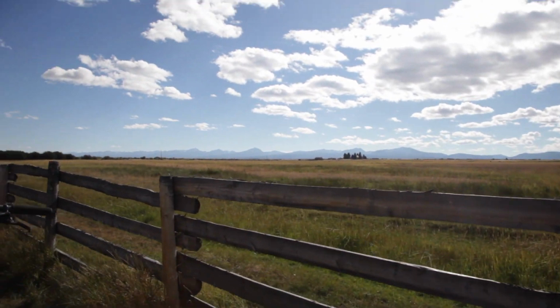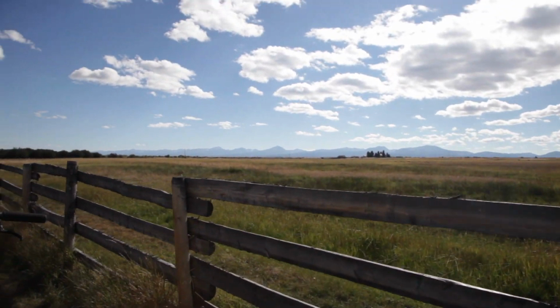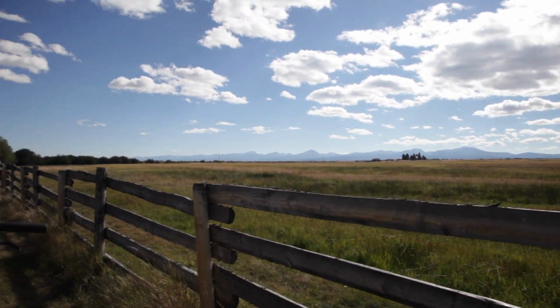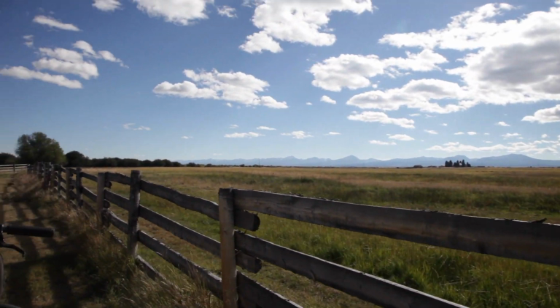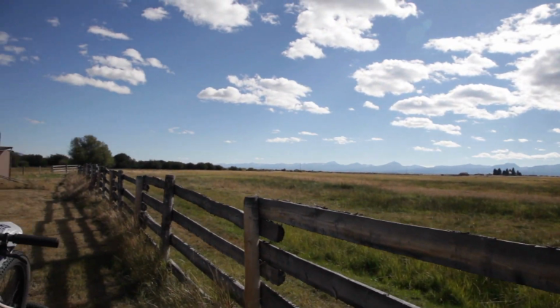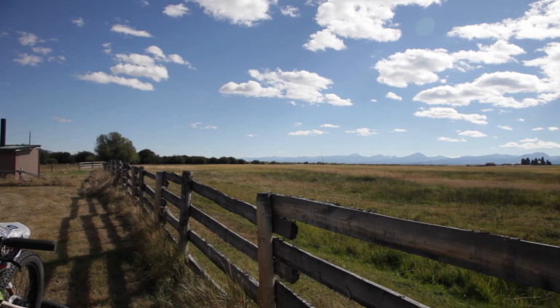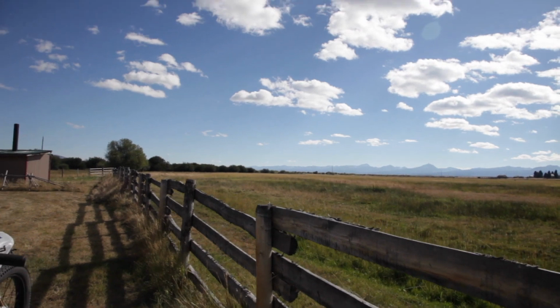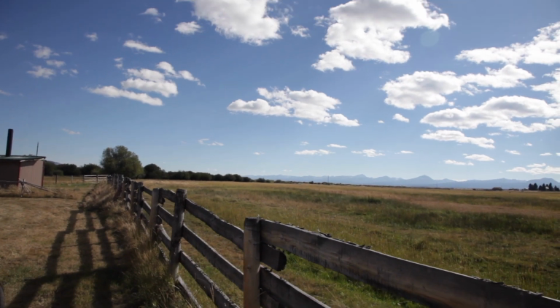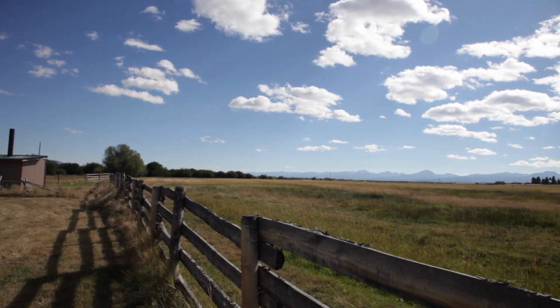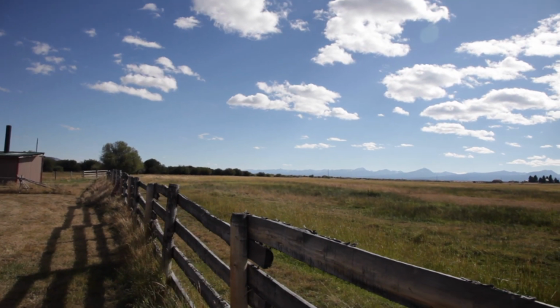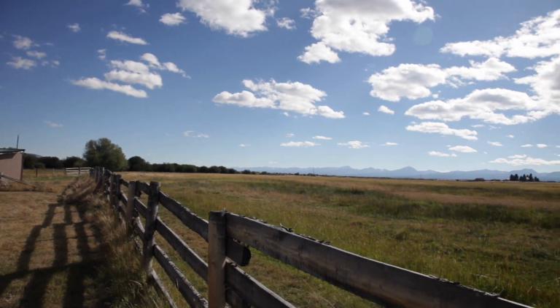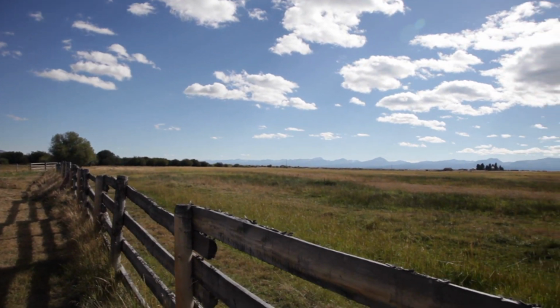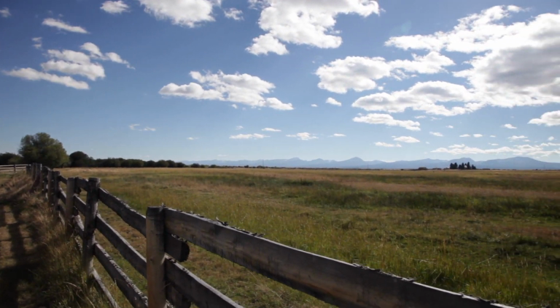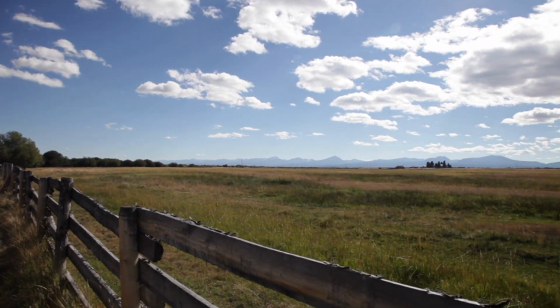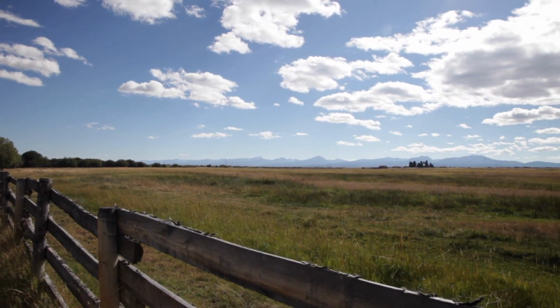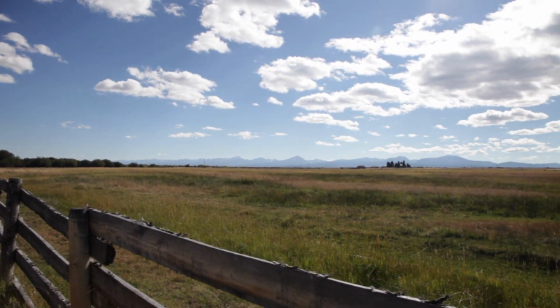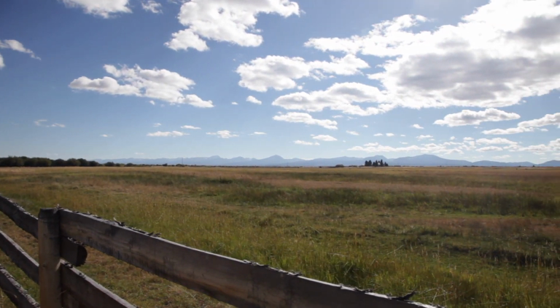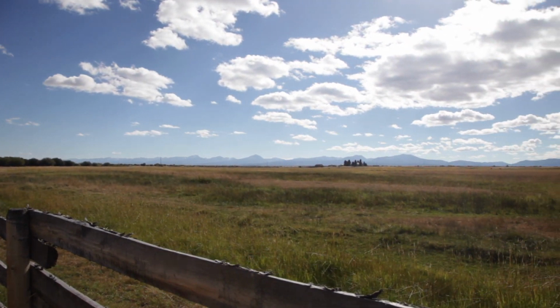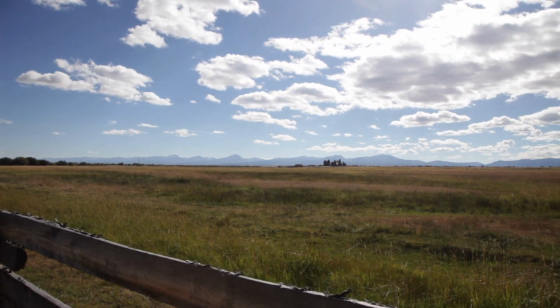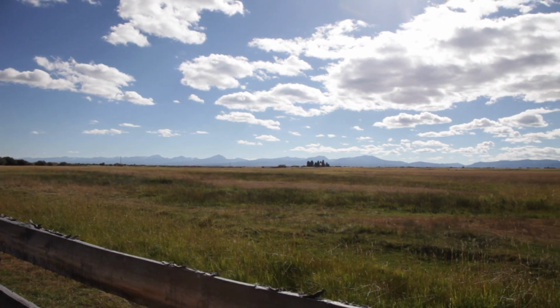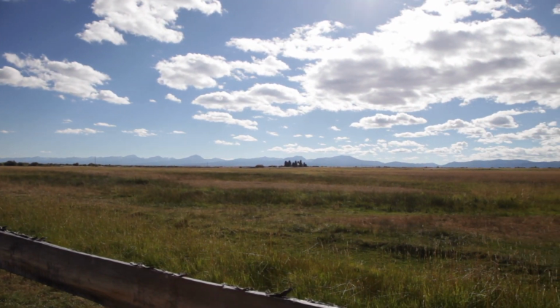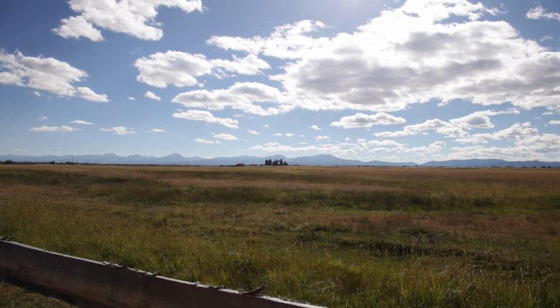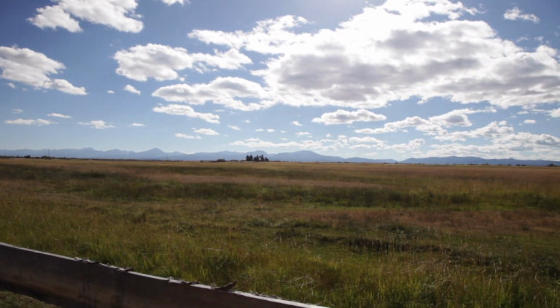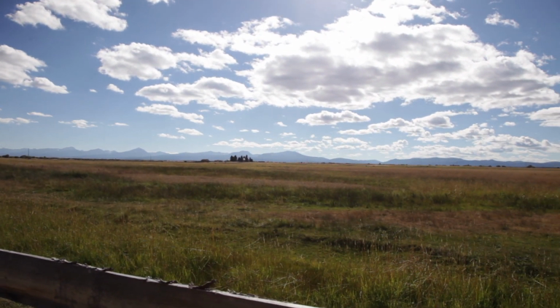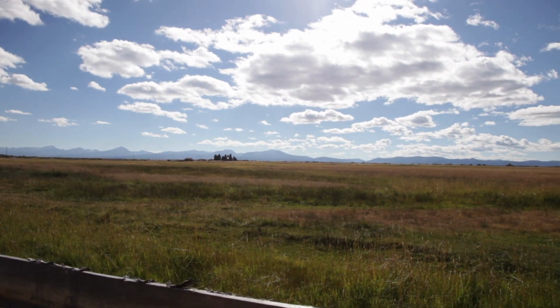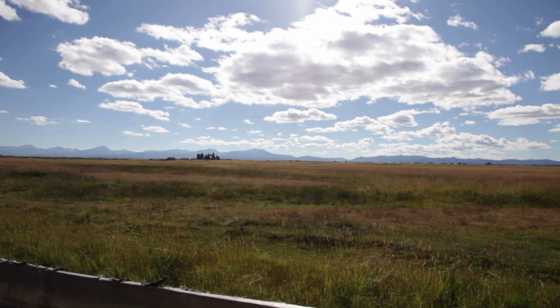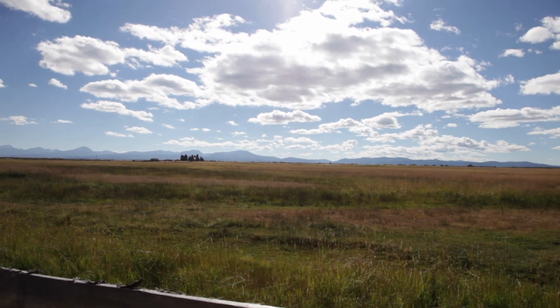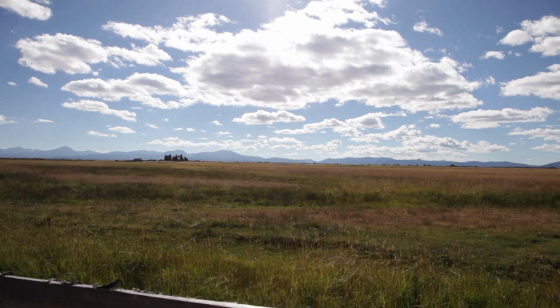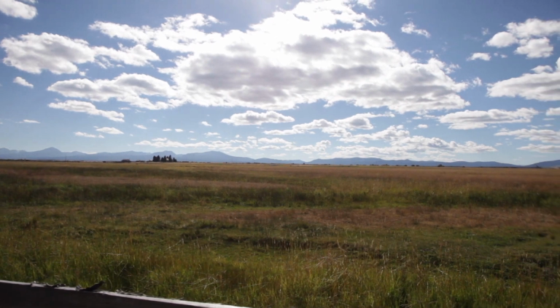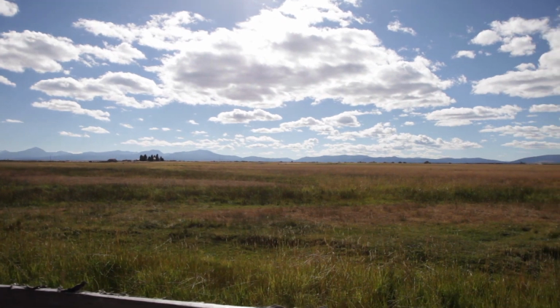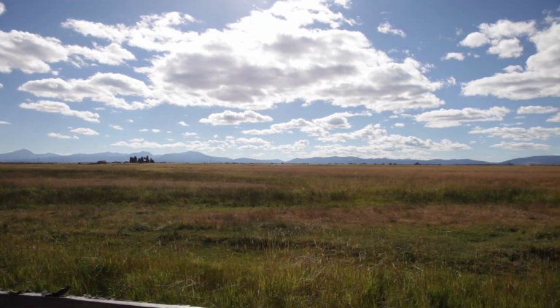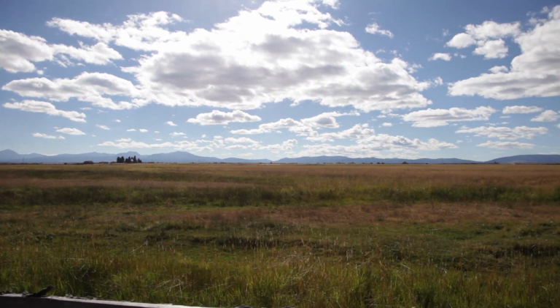This is the view out the back side. It's got a vault toilet, water pump, and free Wi-Fi. Just absolutely unreal.